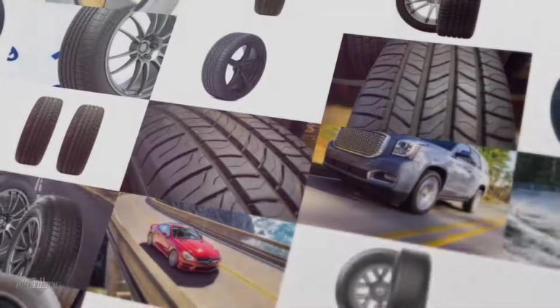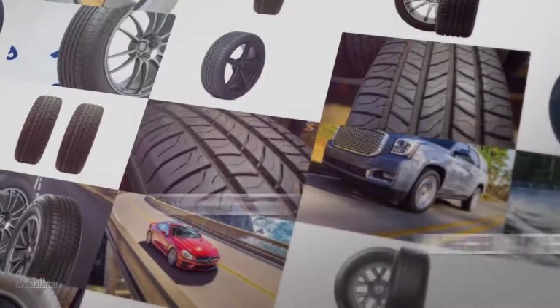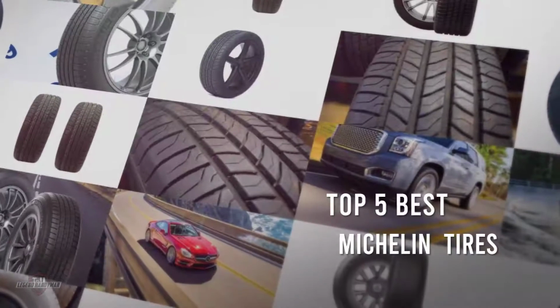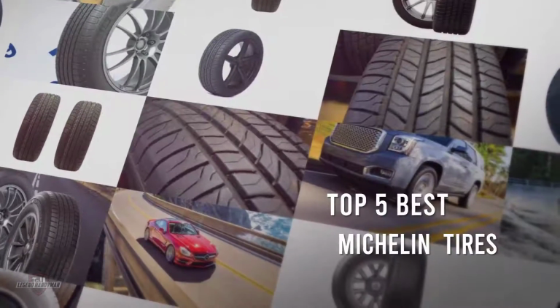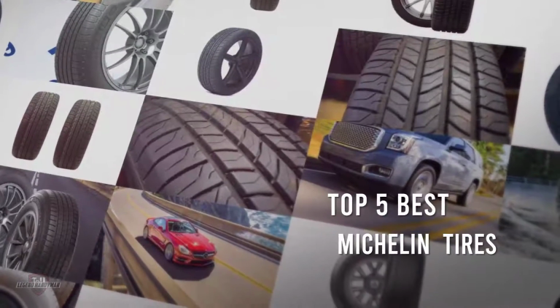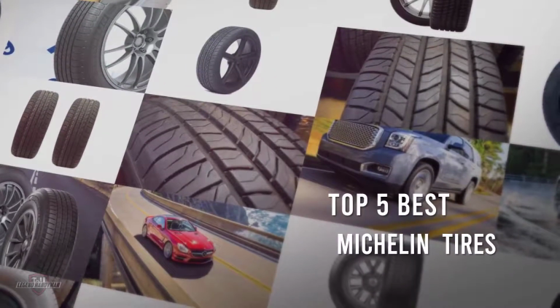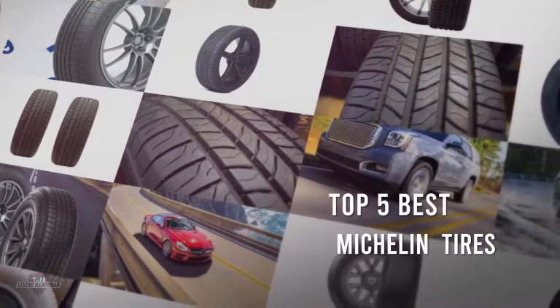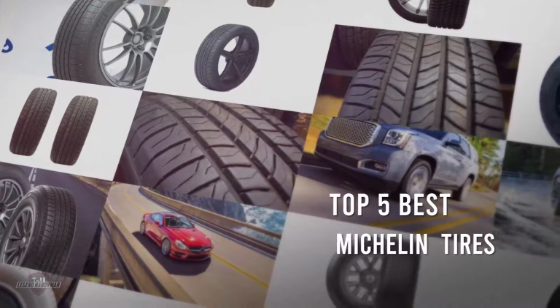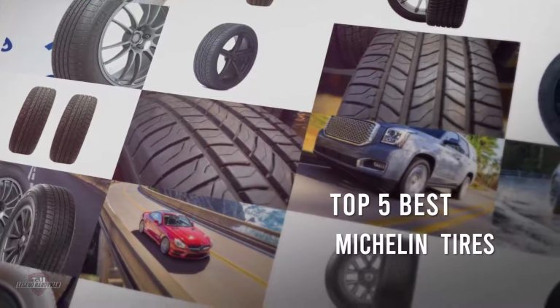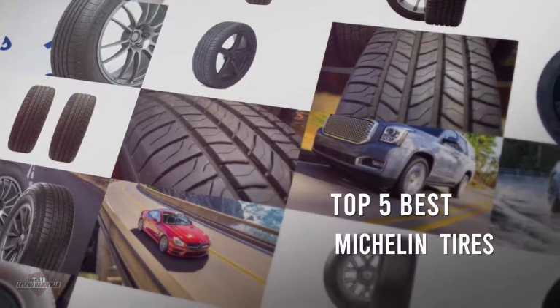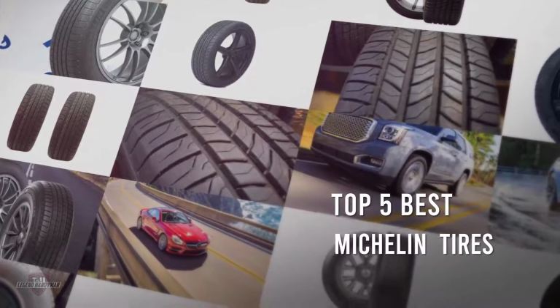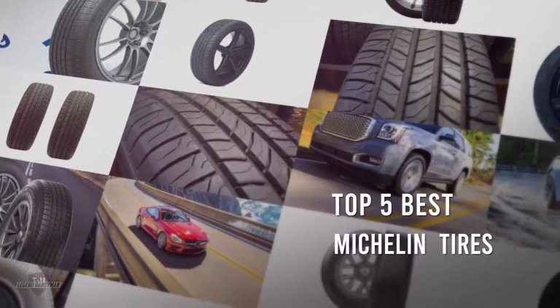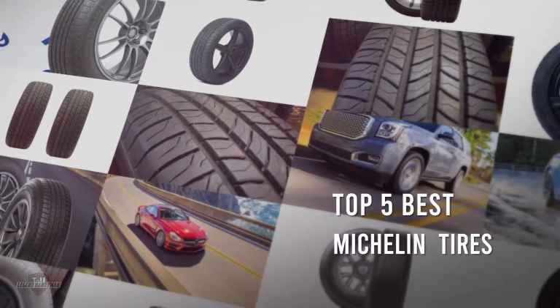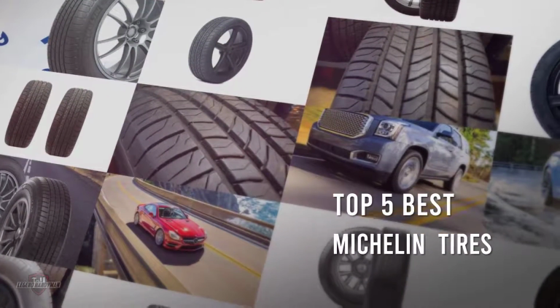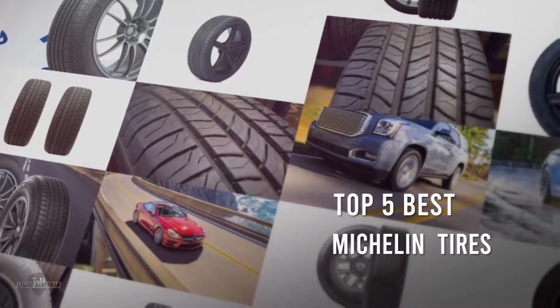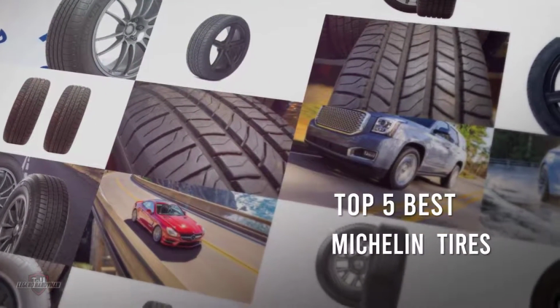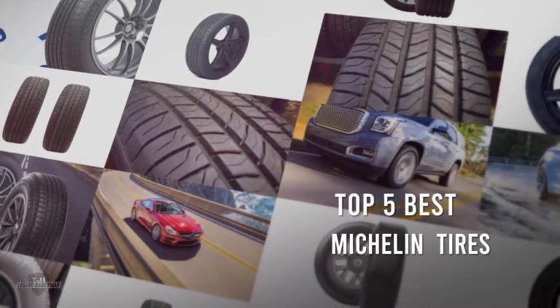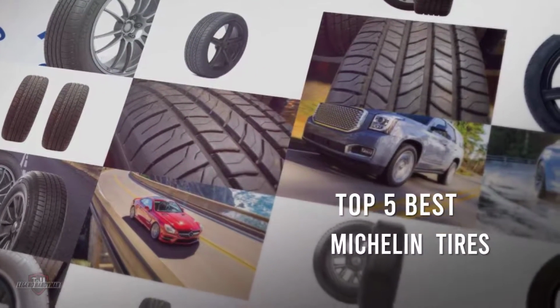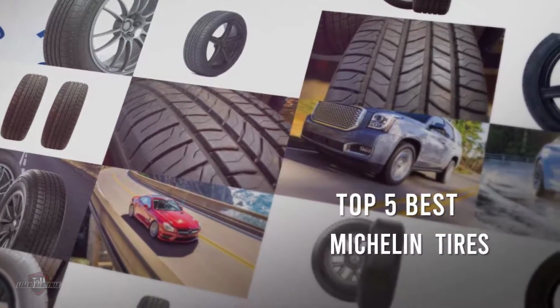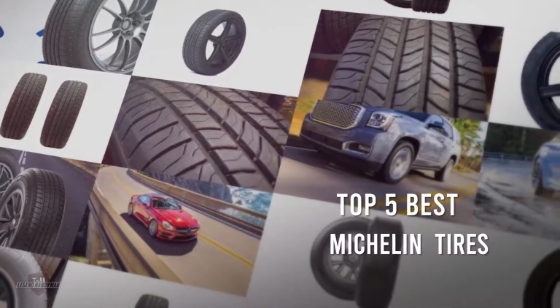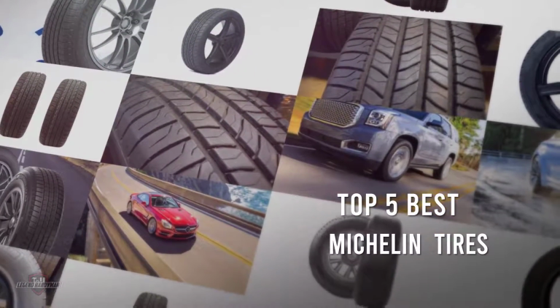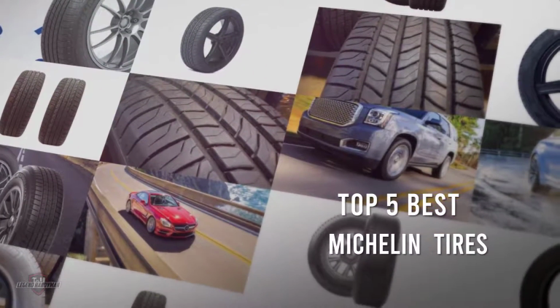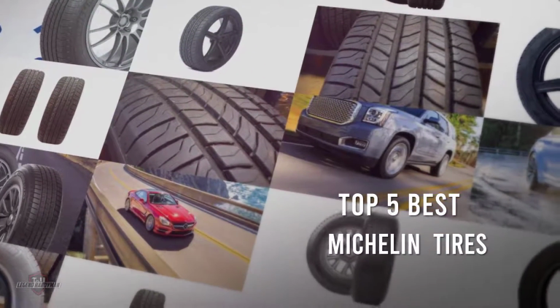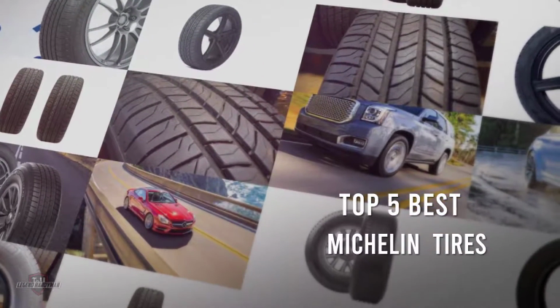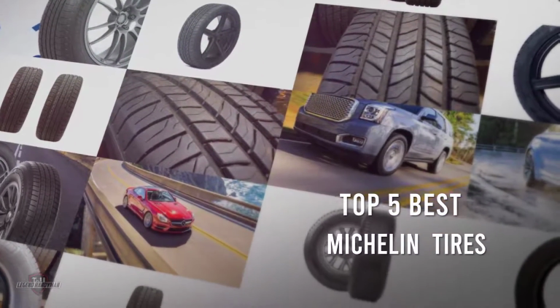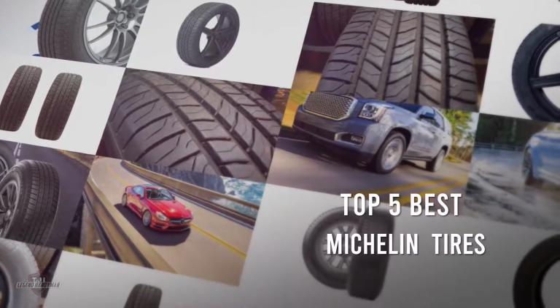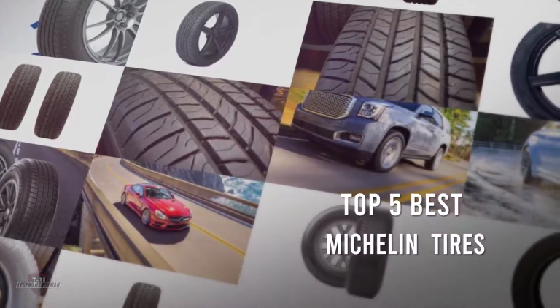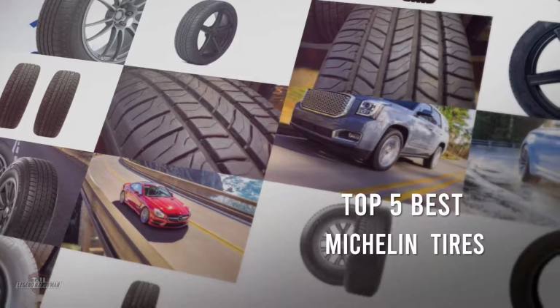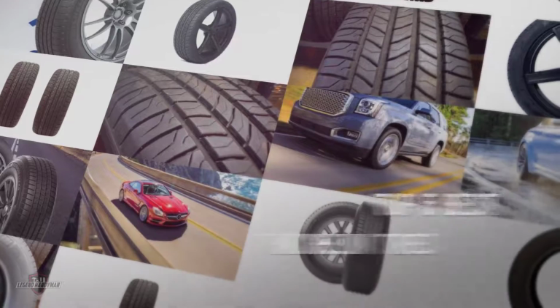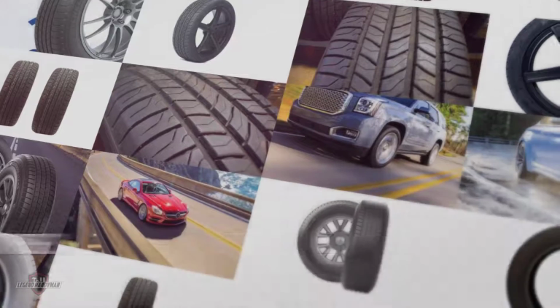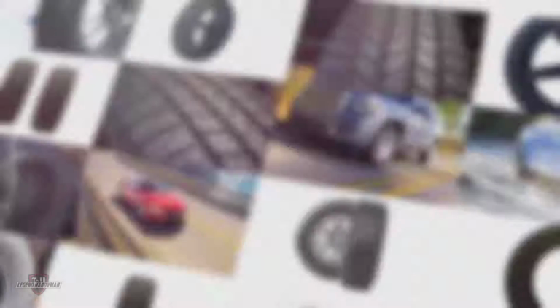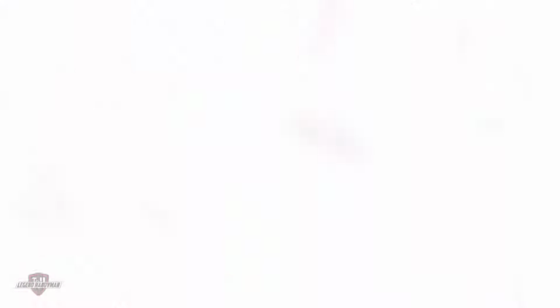If you are looking for the best Michelin tires, here is a collection you have got to see. Let's get started.